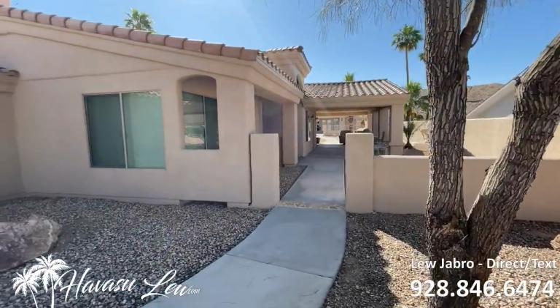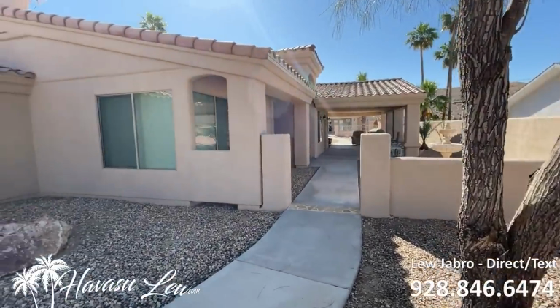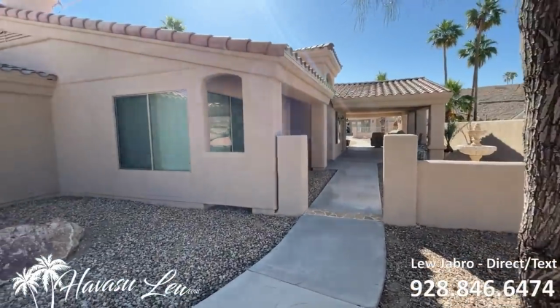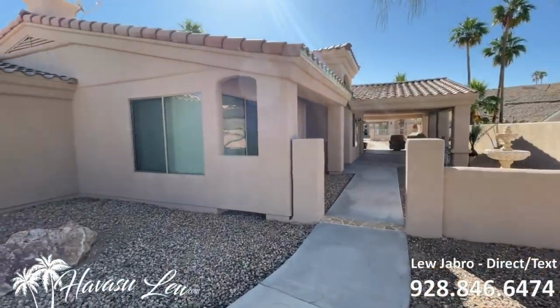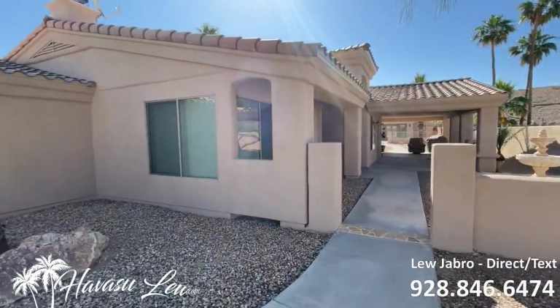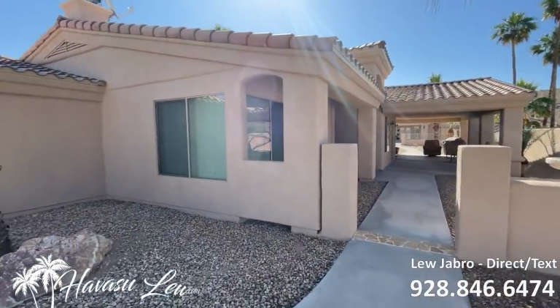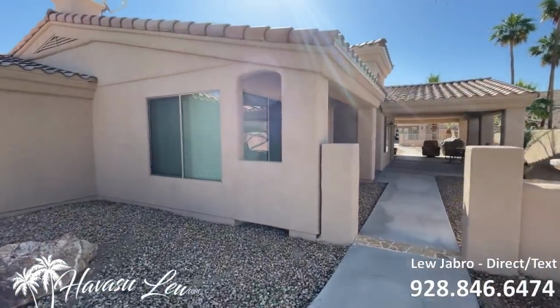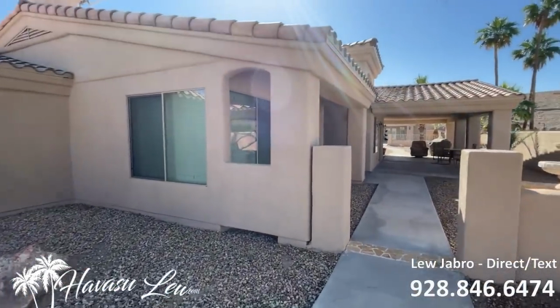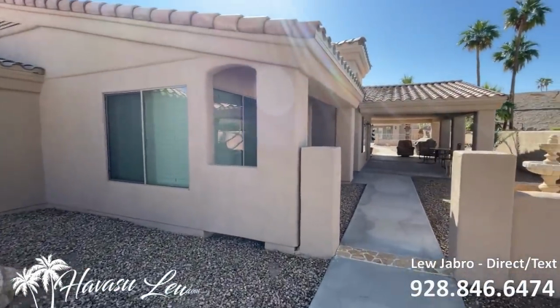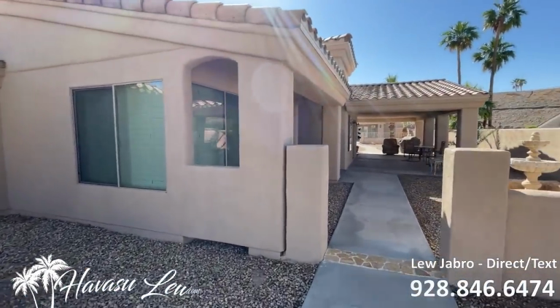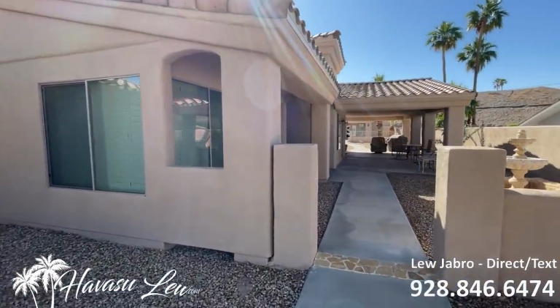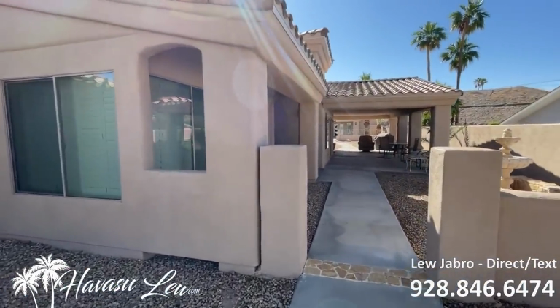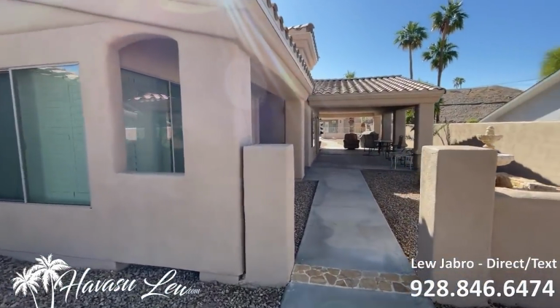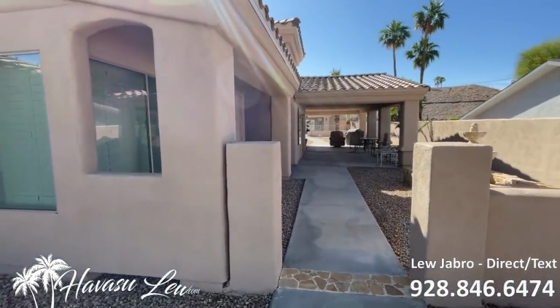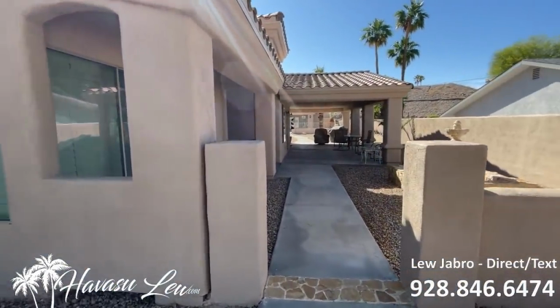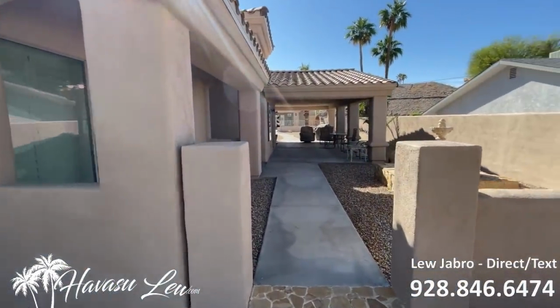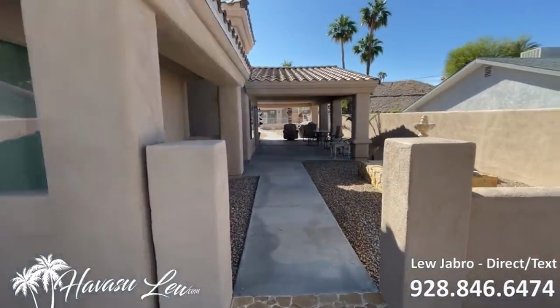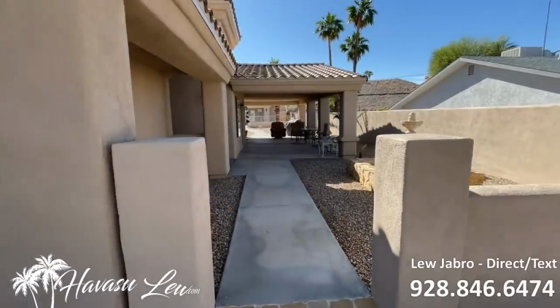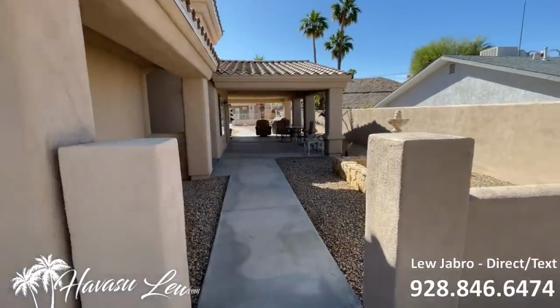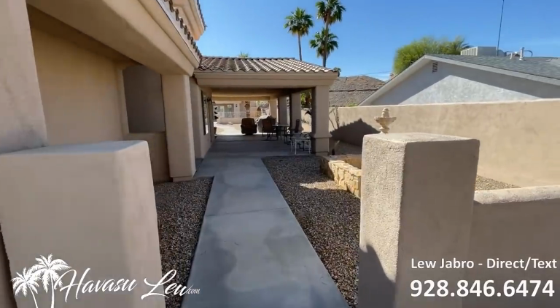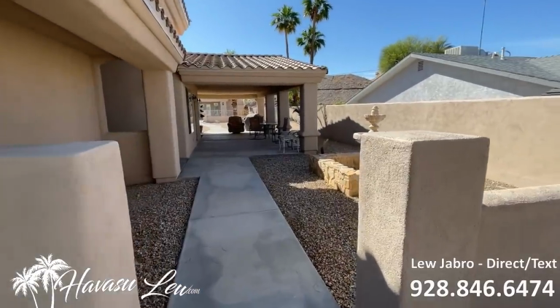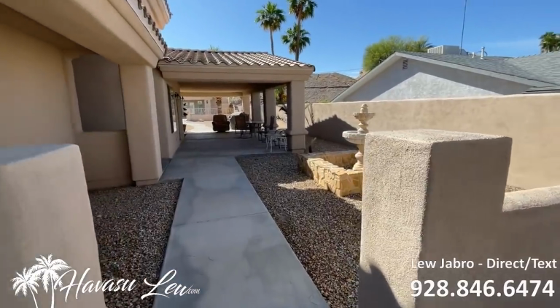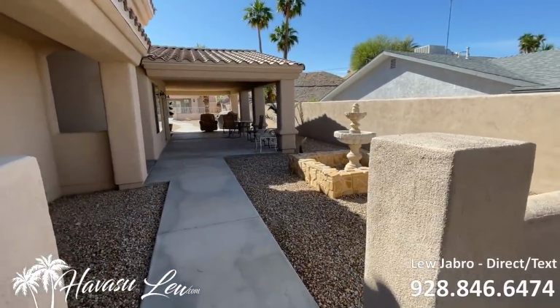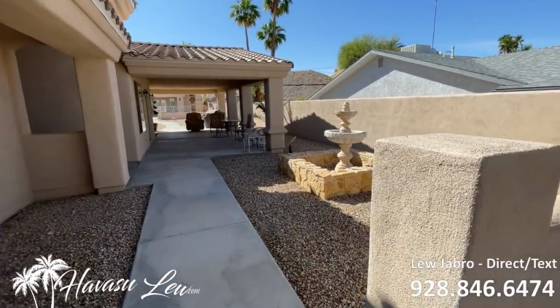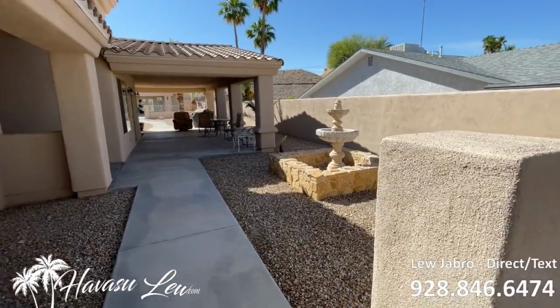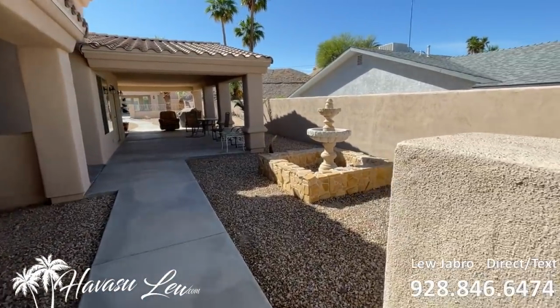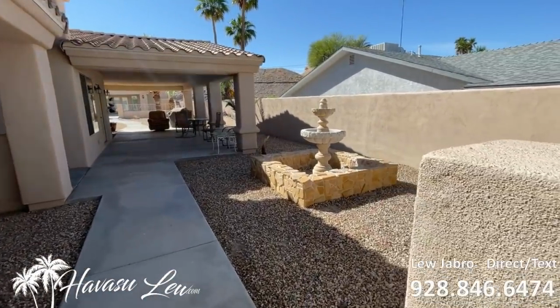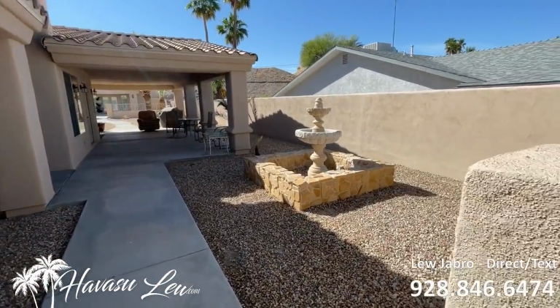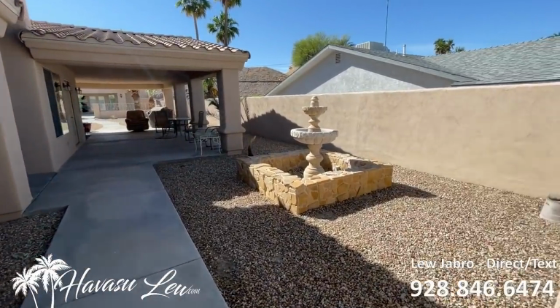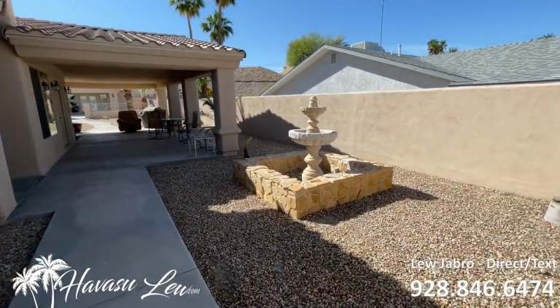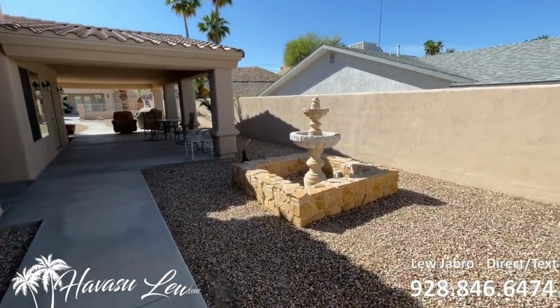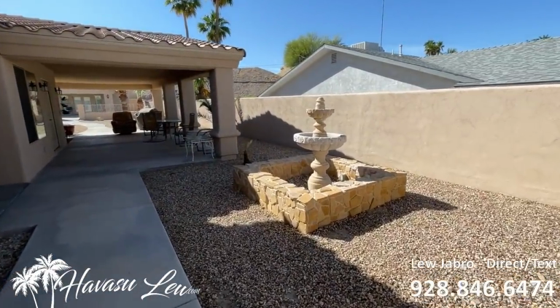It has this huge front courtyard wraparound porch.